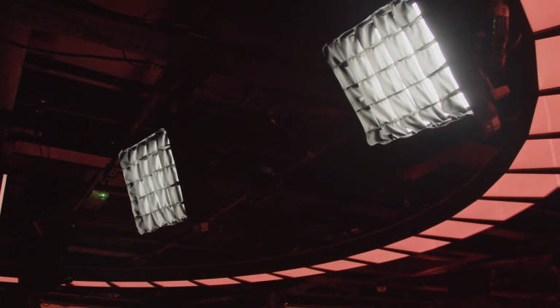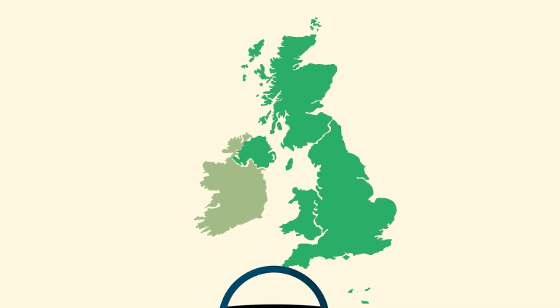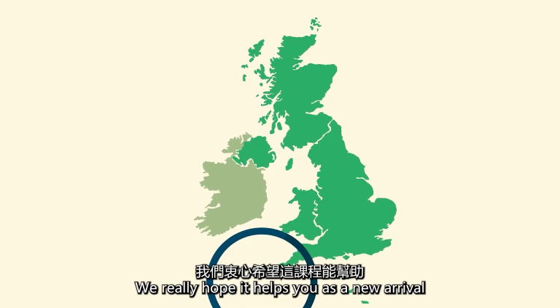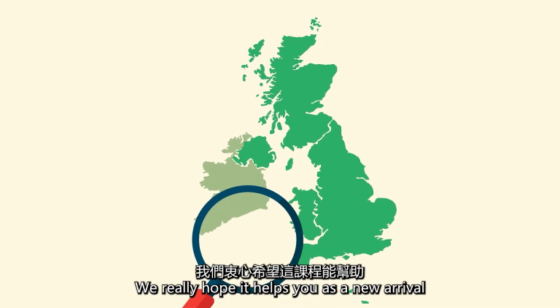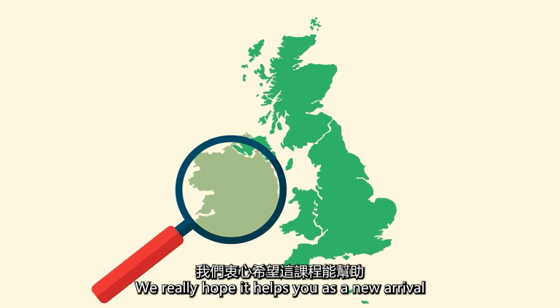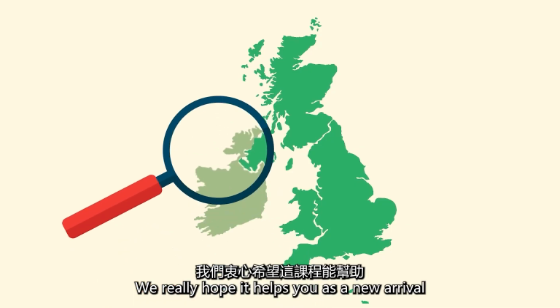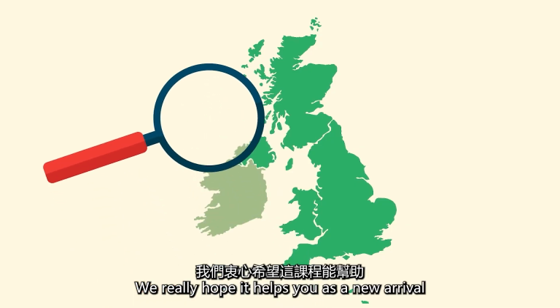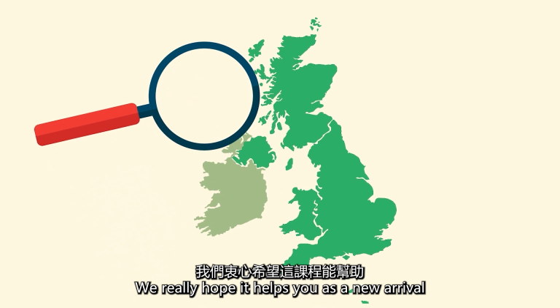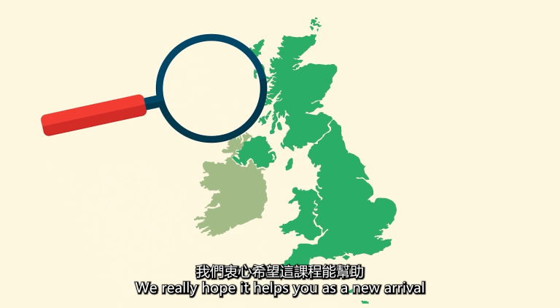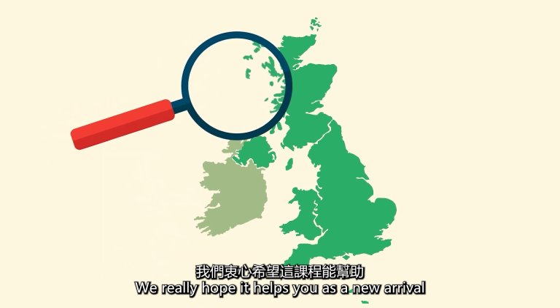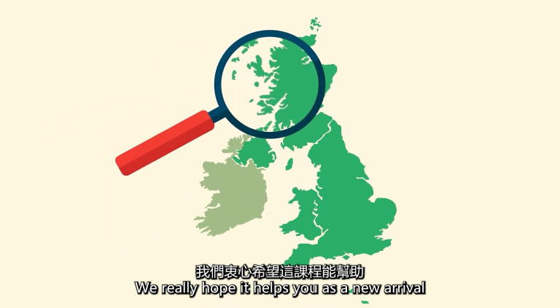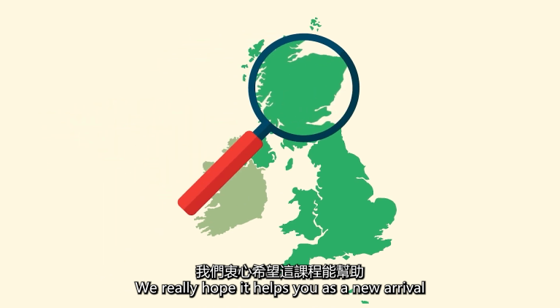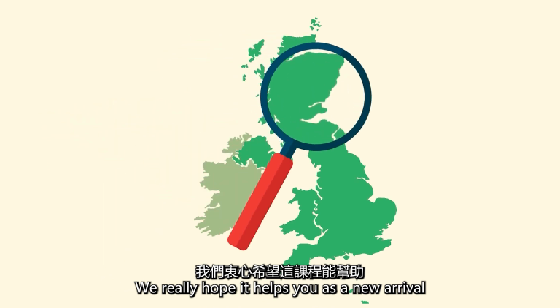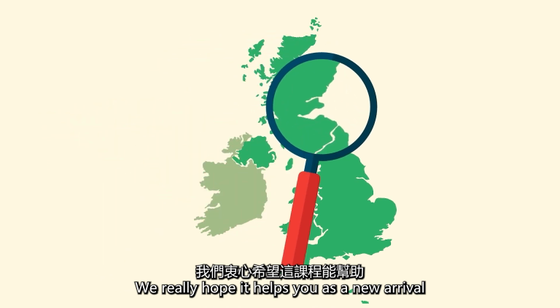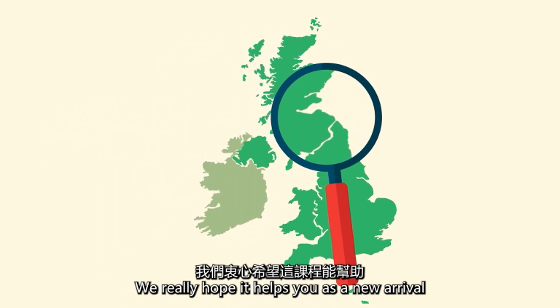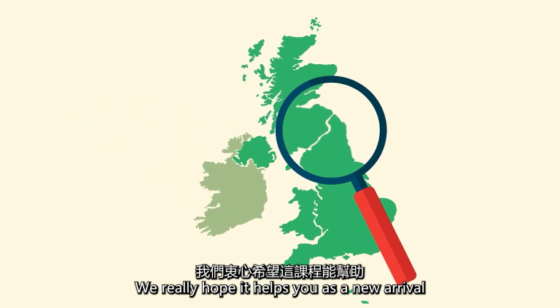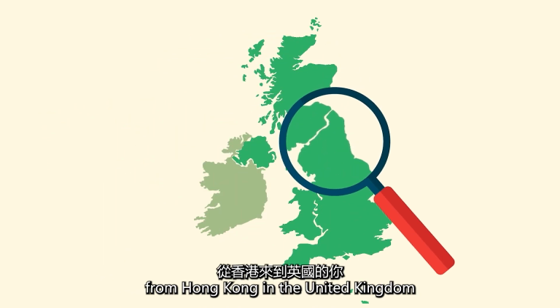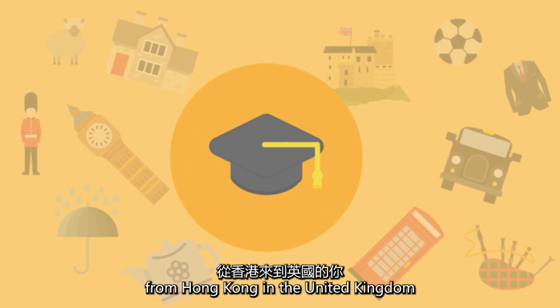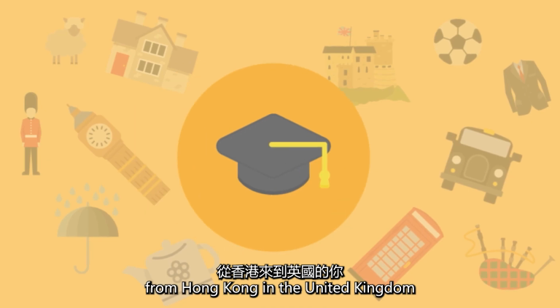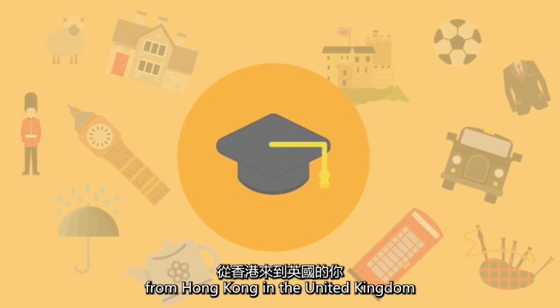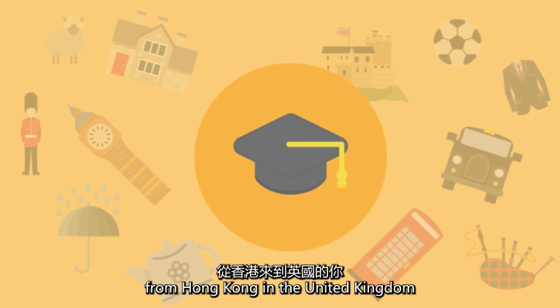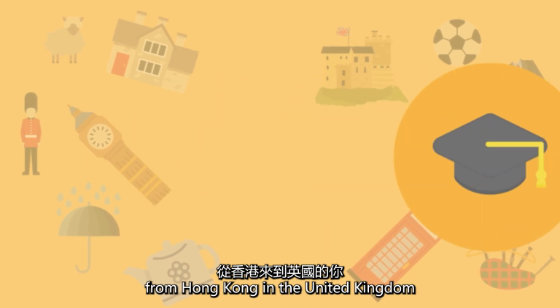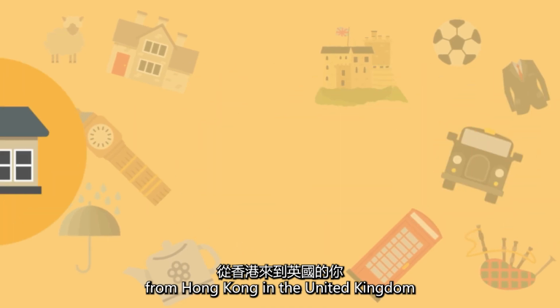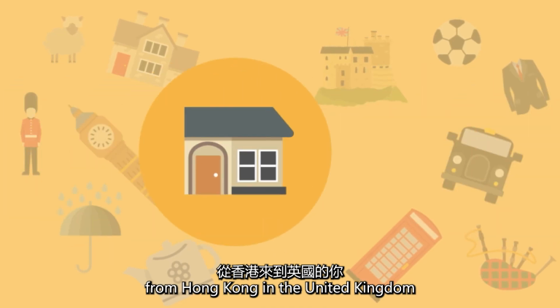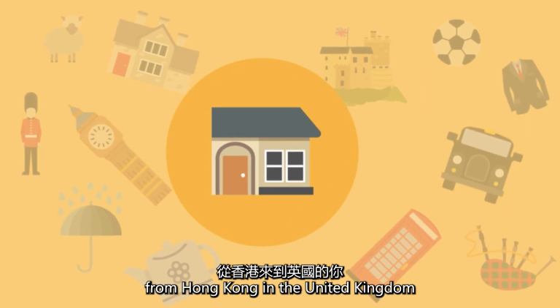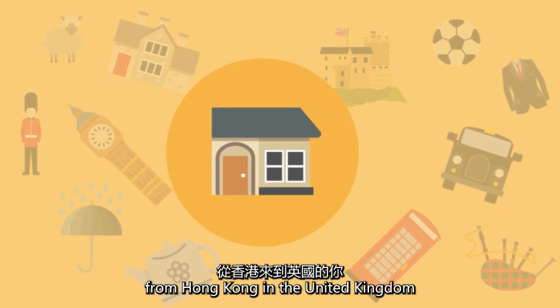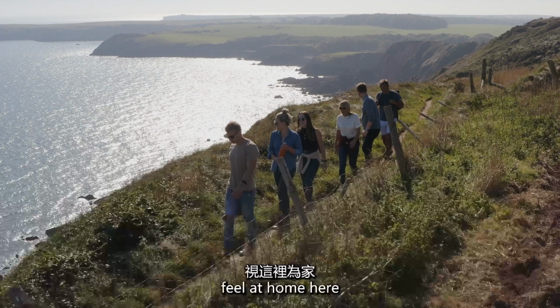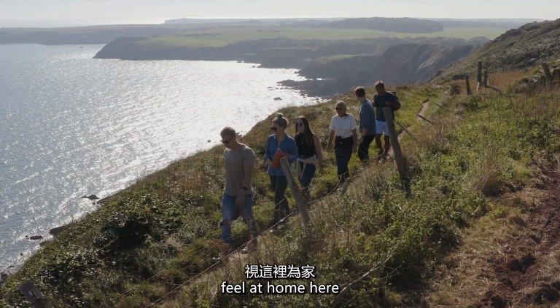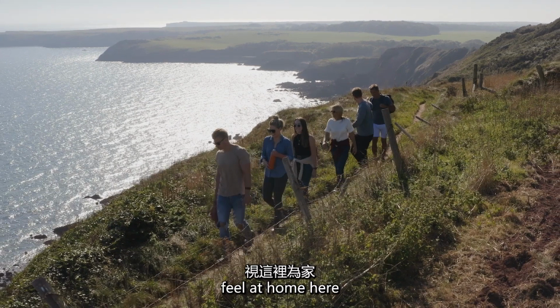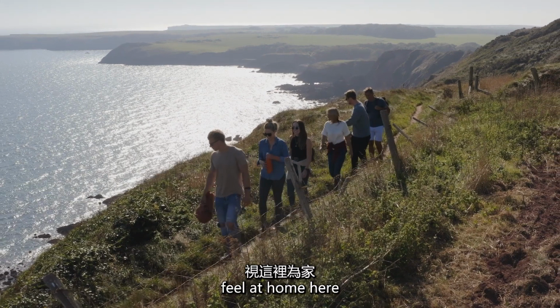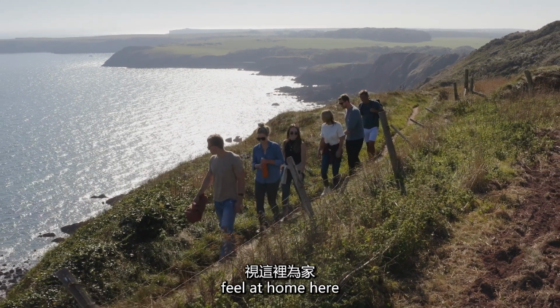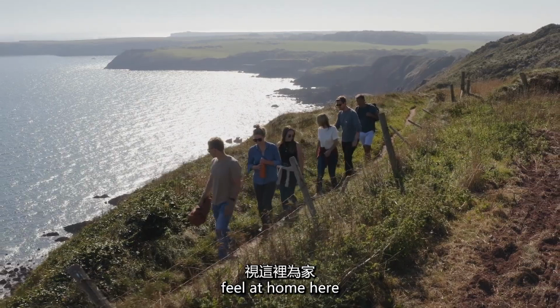We really hope it helps you as a new arrival from Hong Kong in the United Kingdom feel at home here.